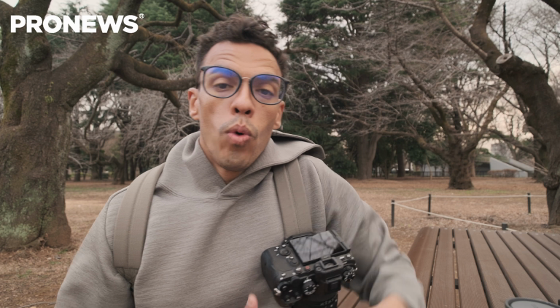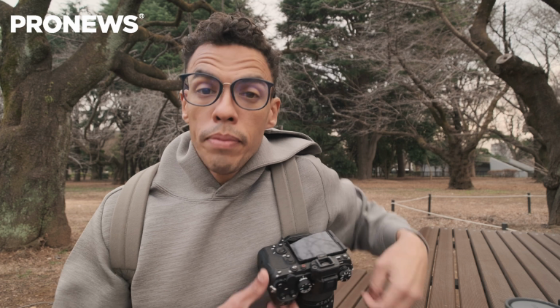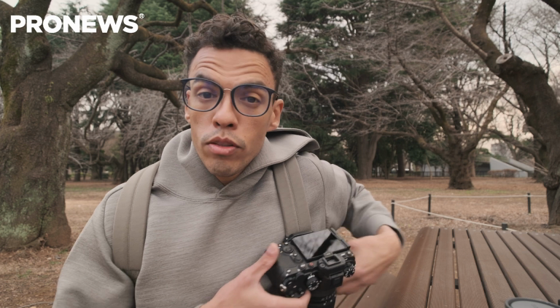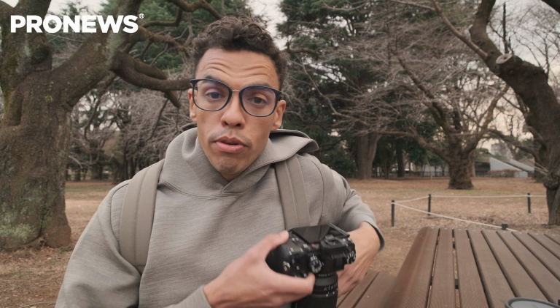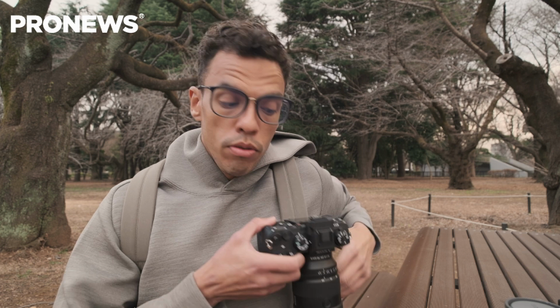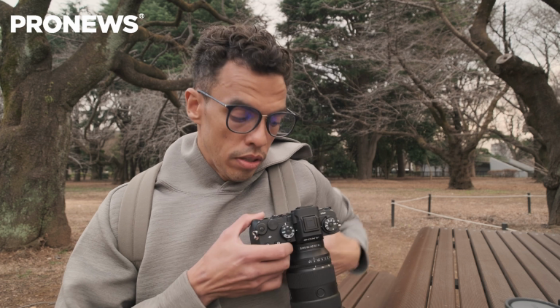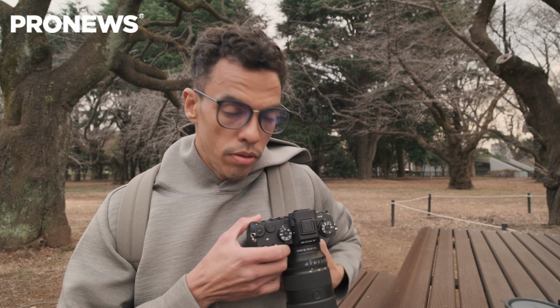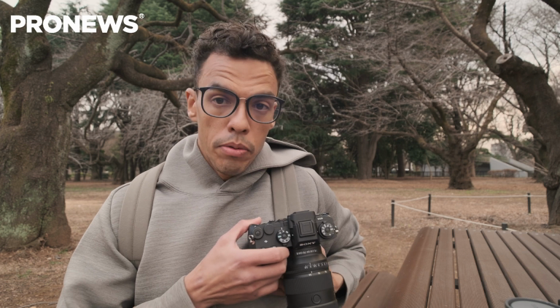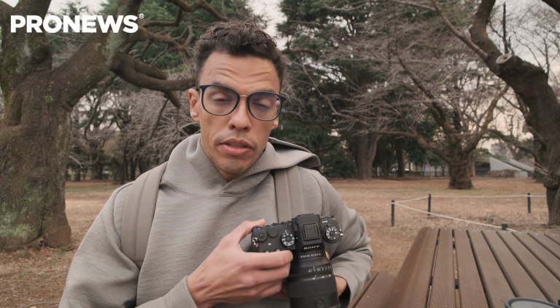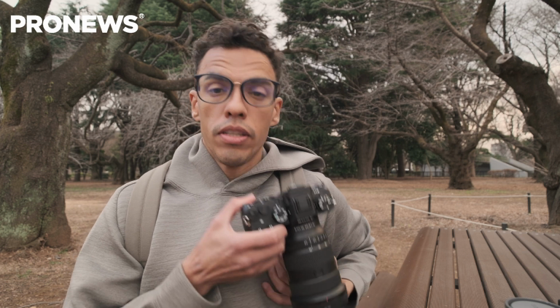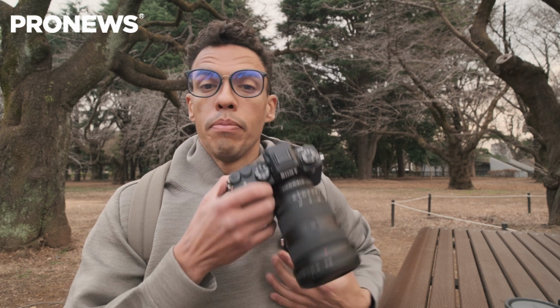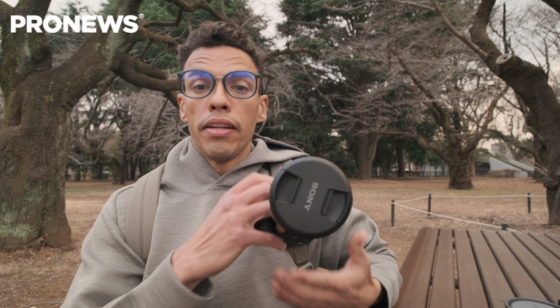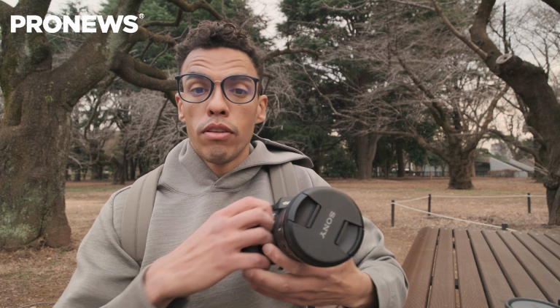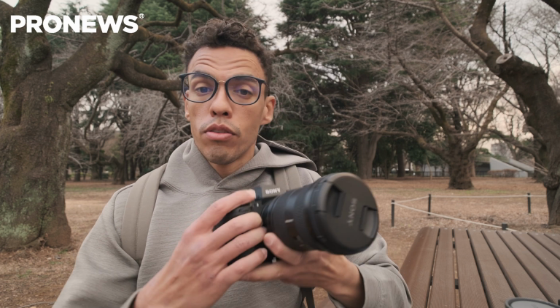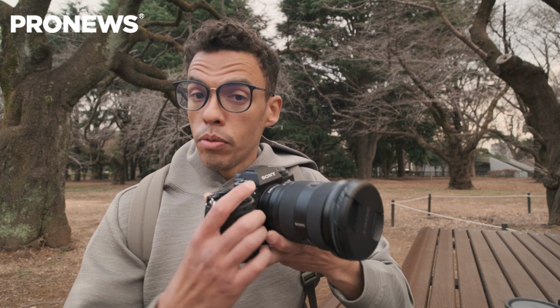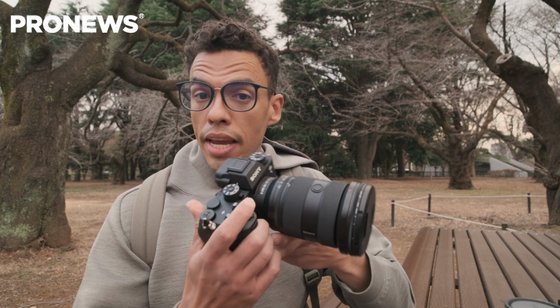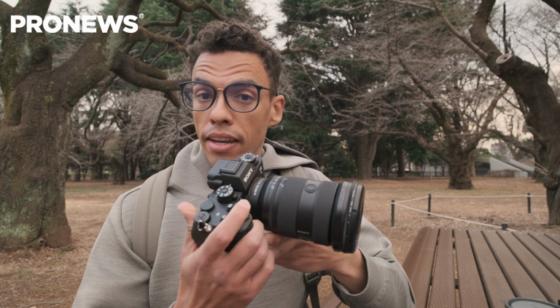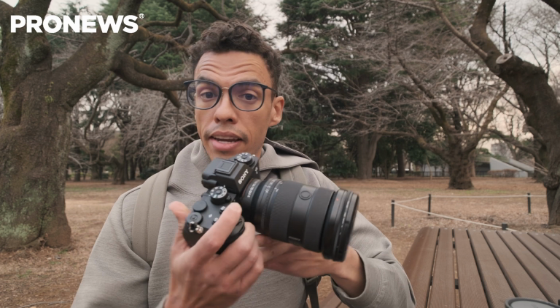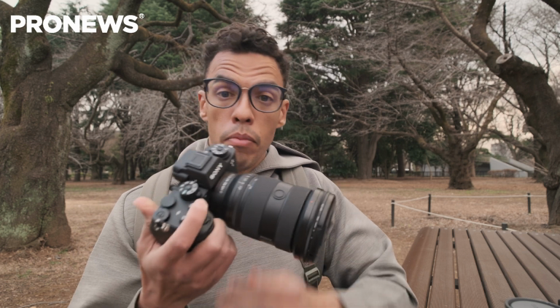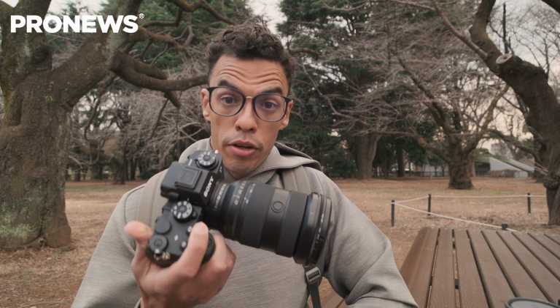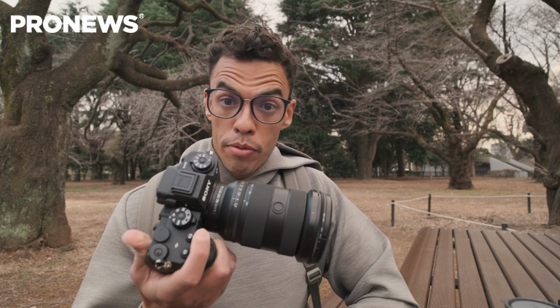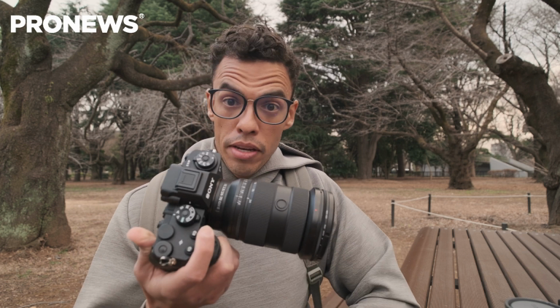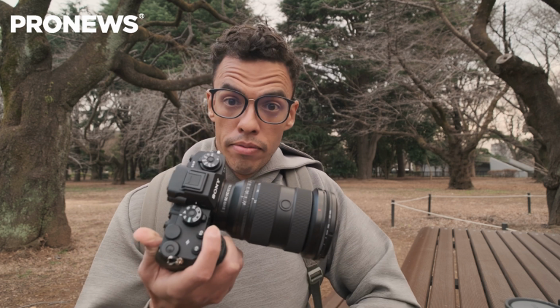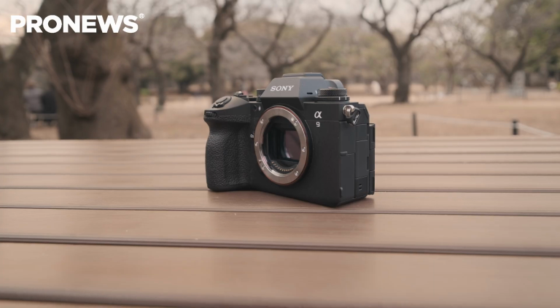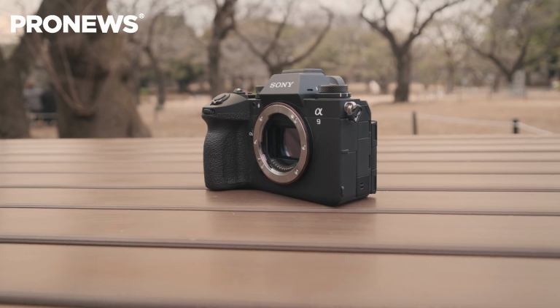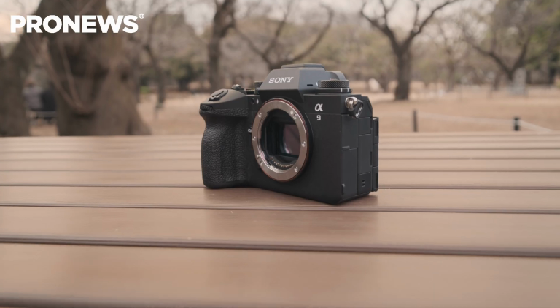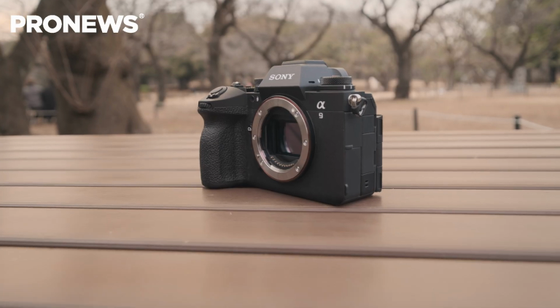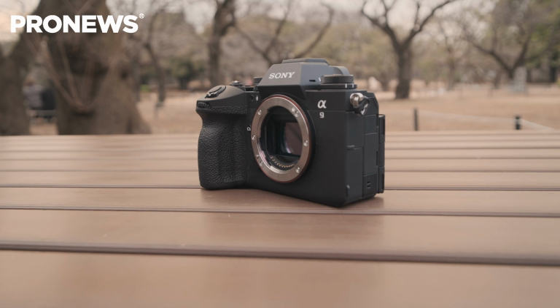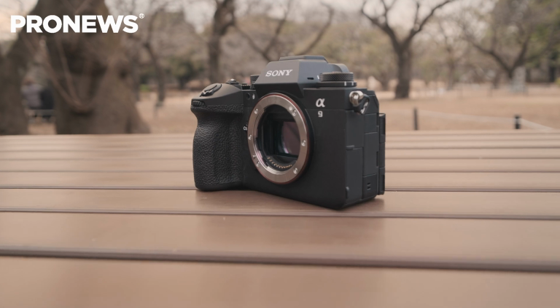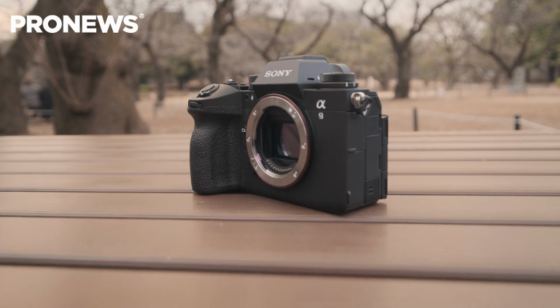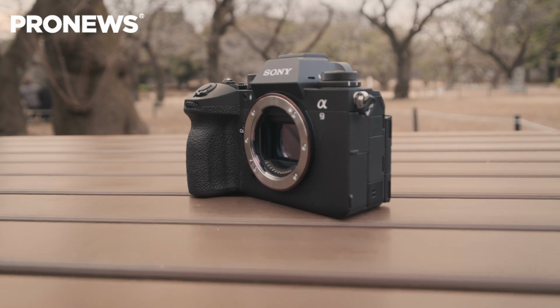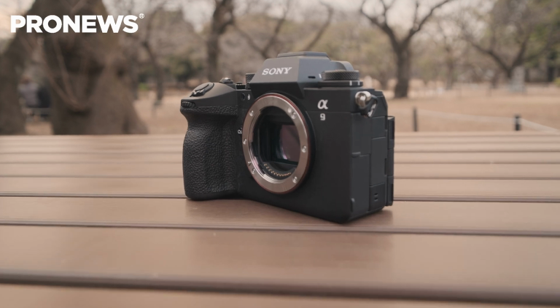Welcome back to Pro News and today we're talking about the Sony A9 Mark III. First, let's talk about the camera itself.